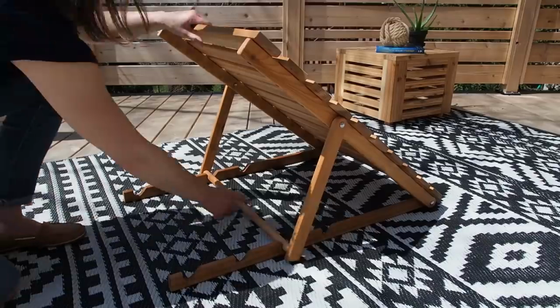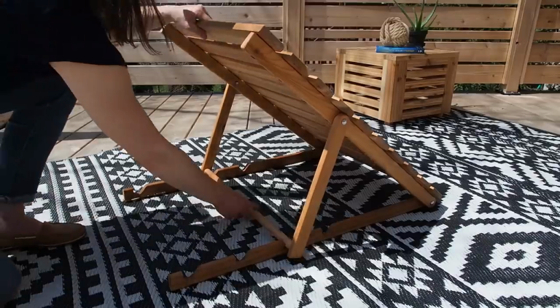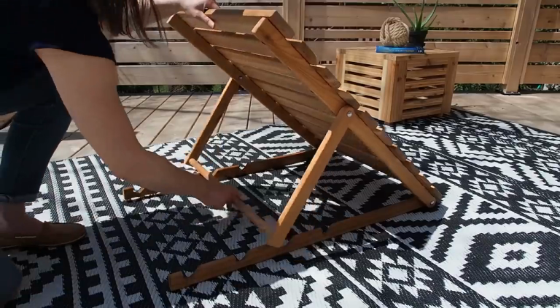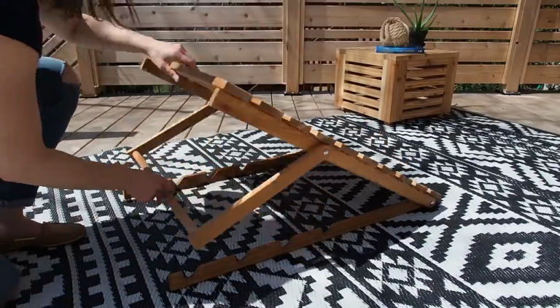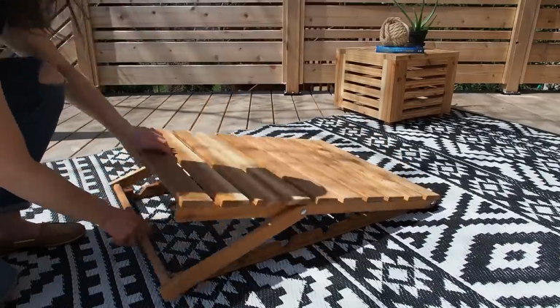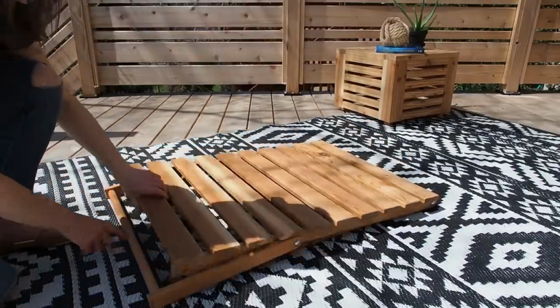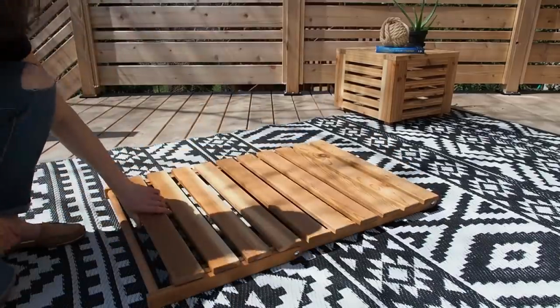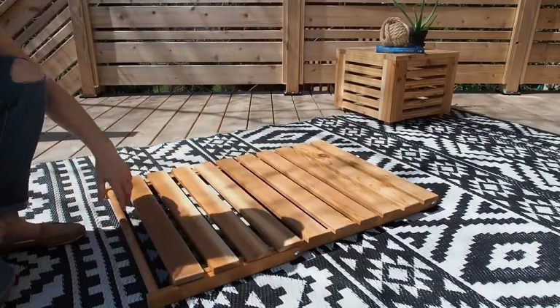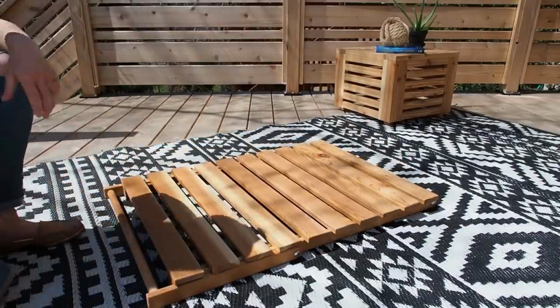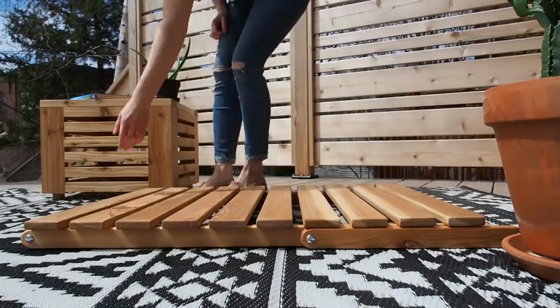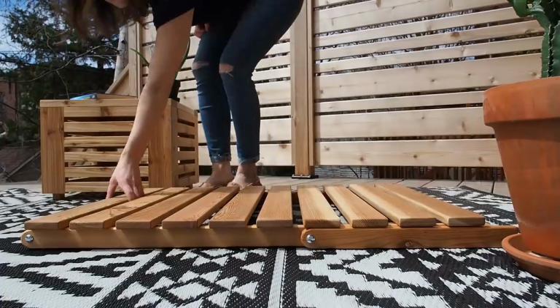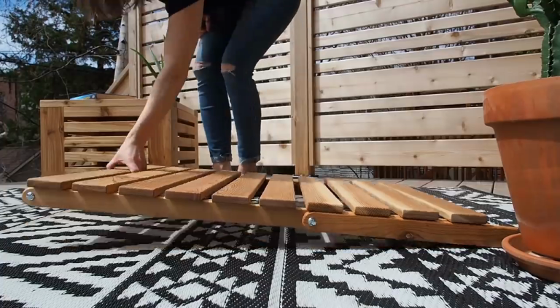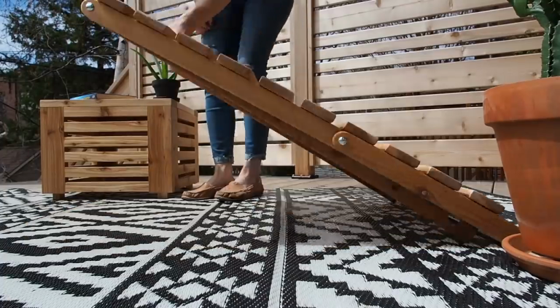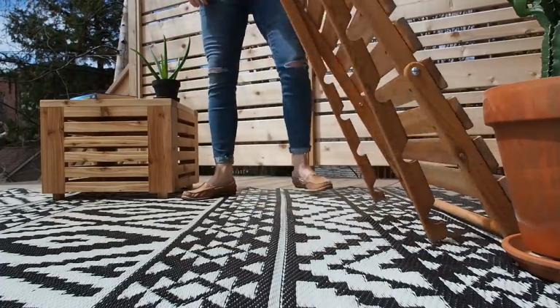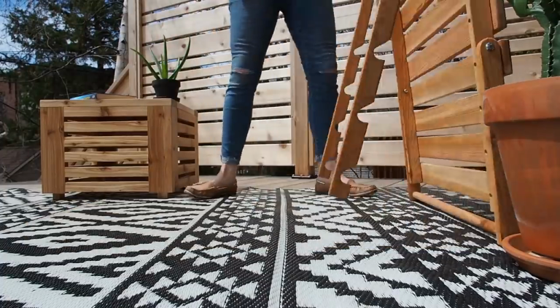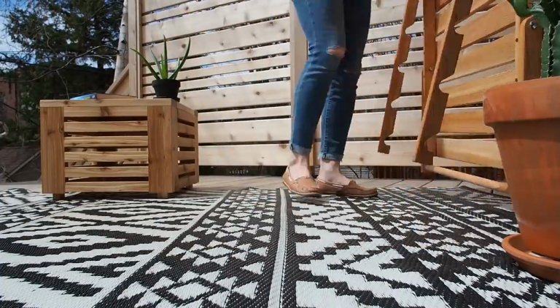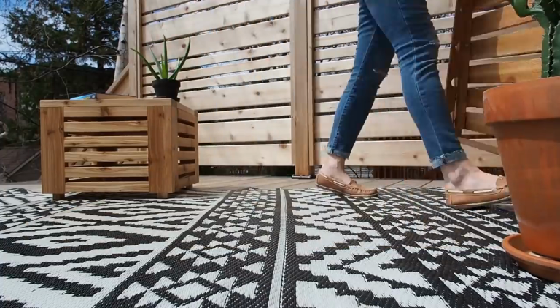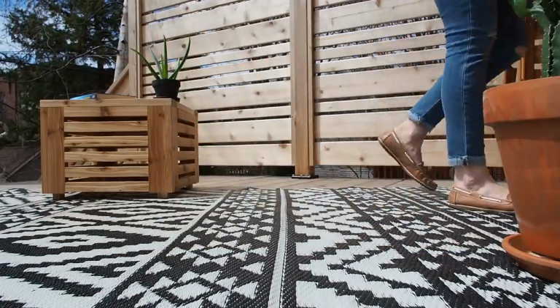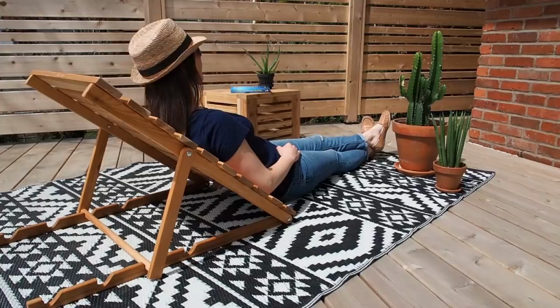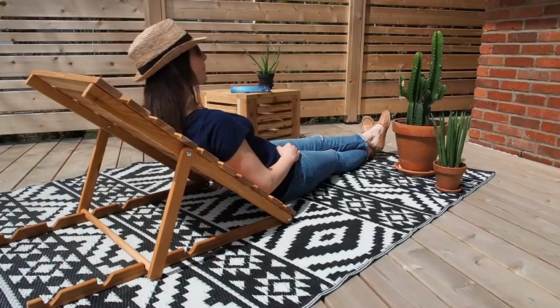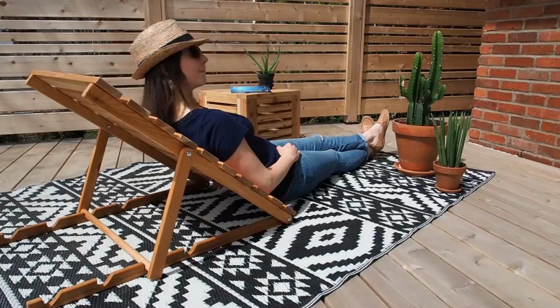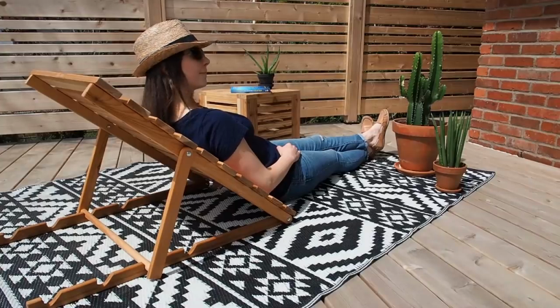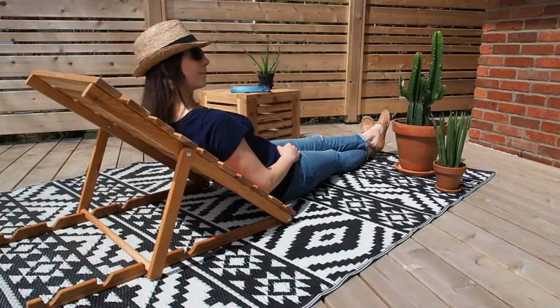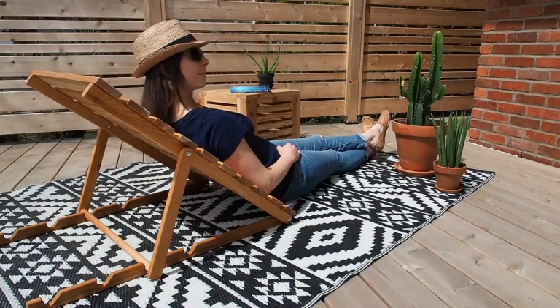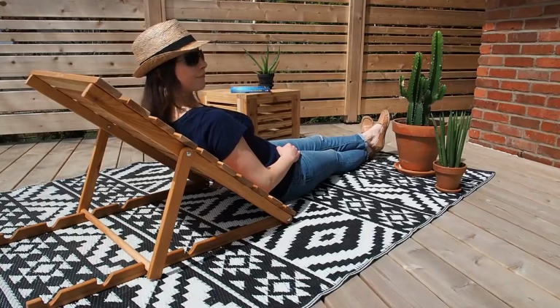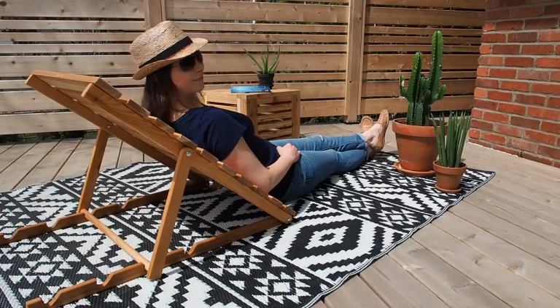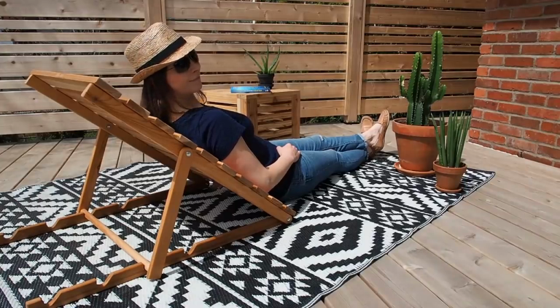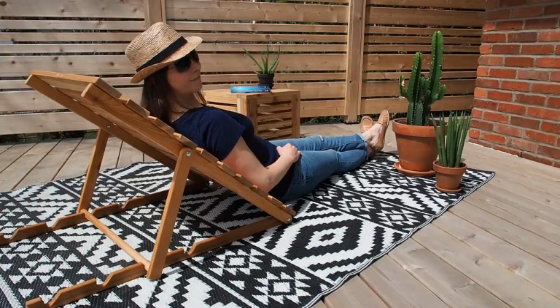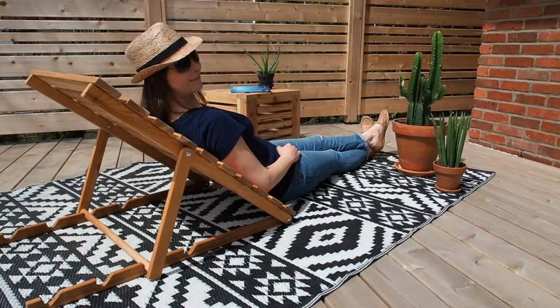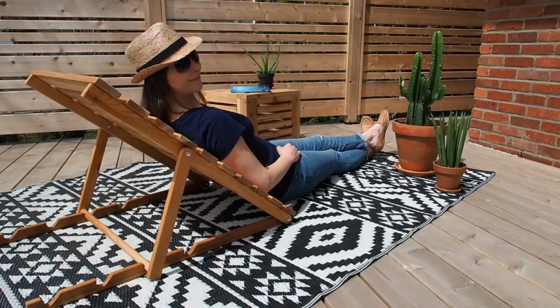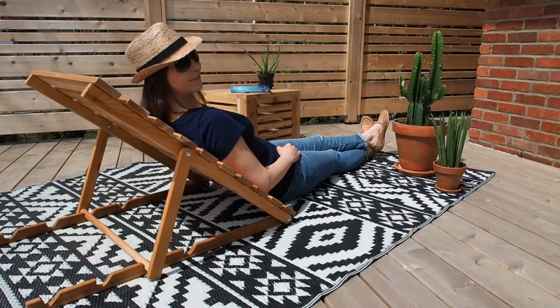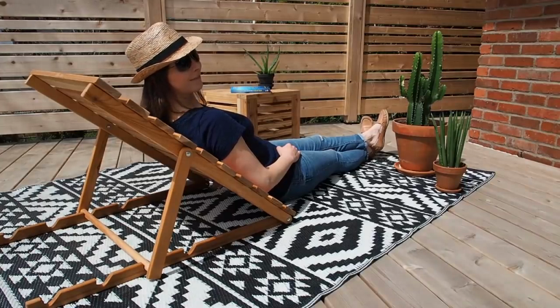And once I finally get the cushion I ordered on Amazon, it'll be just like I'm at the beach. Let's get started.